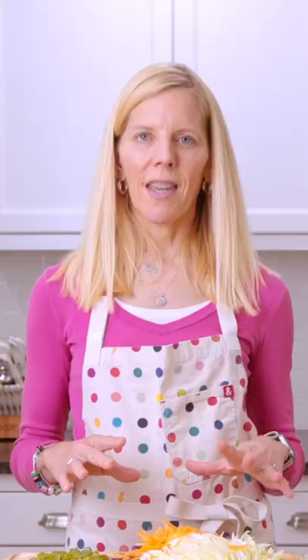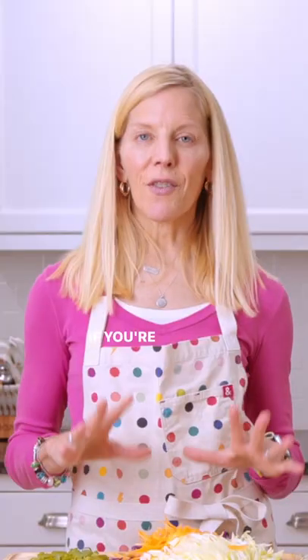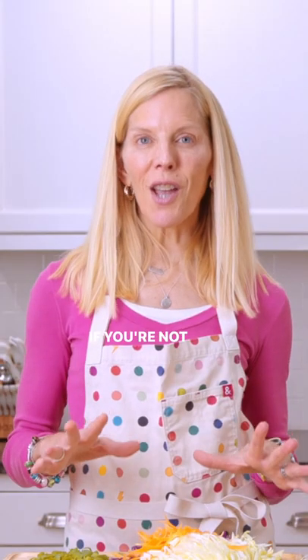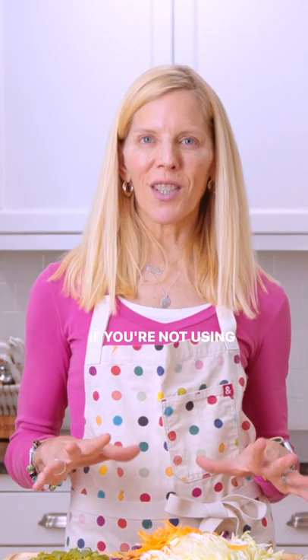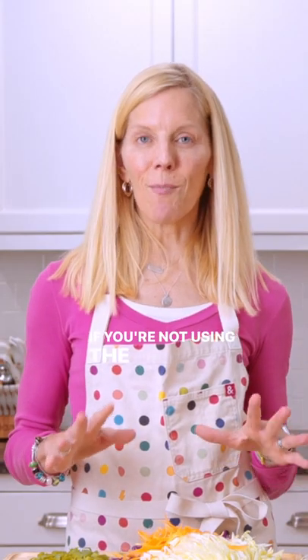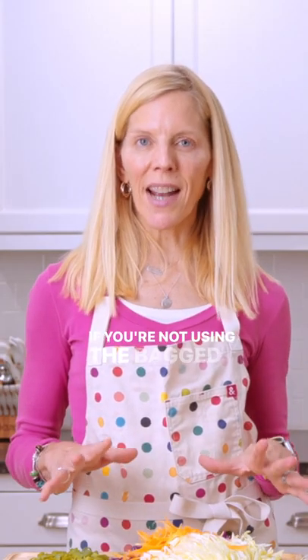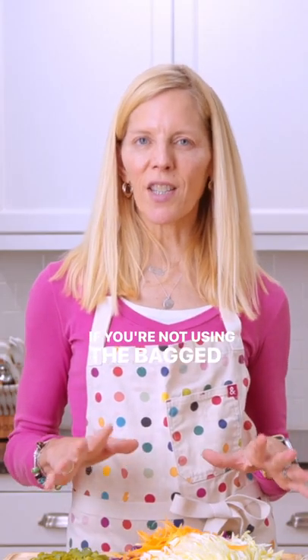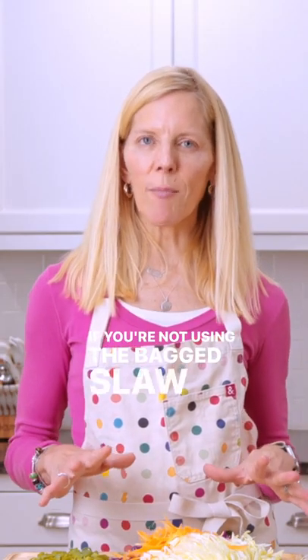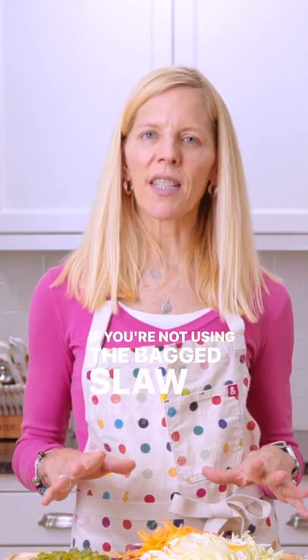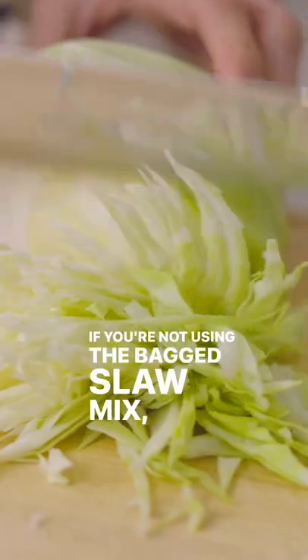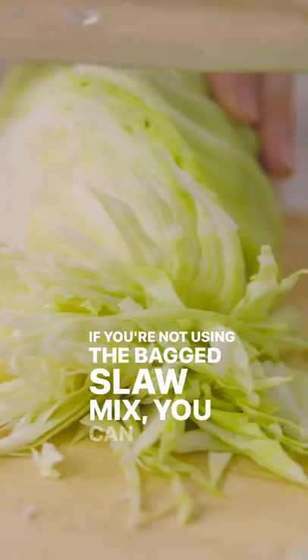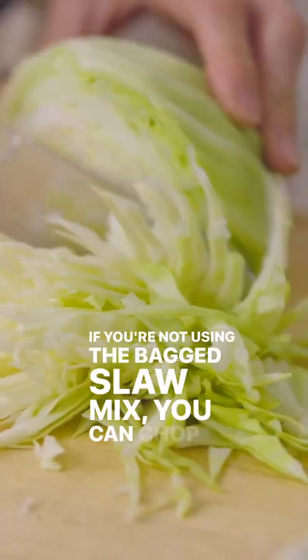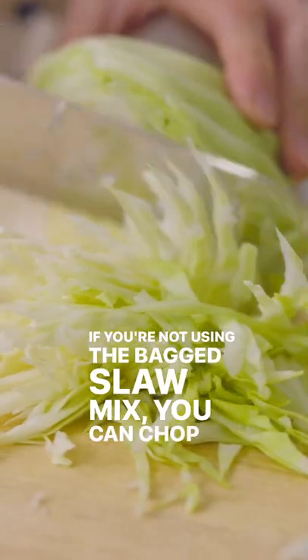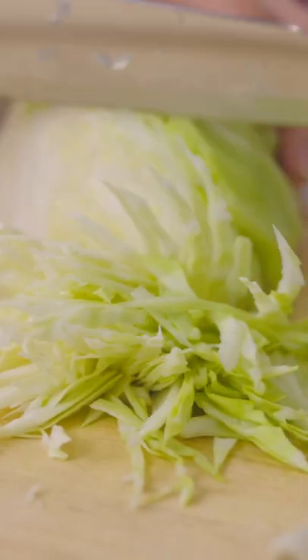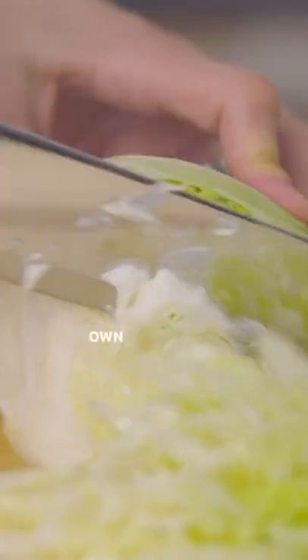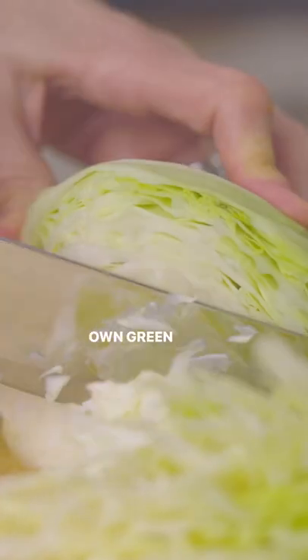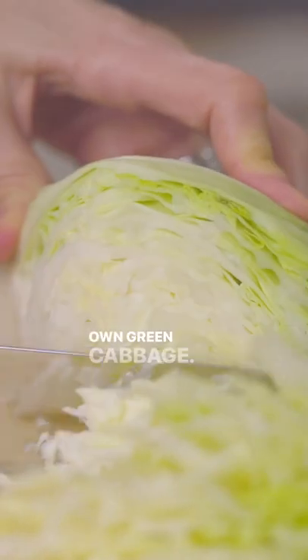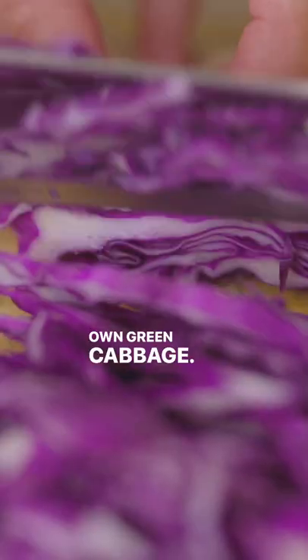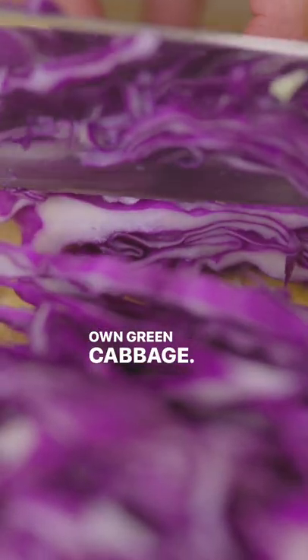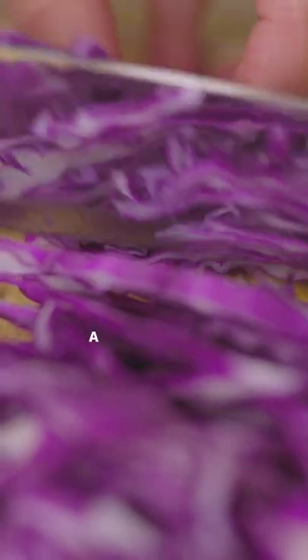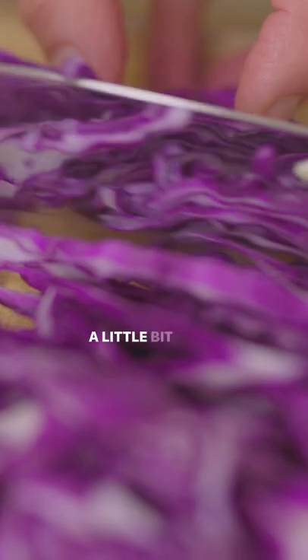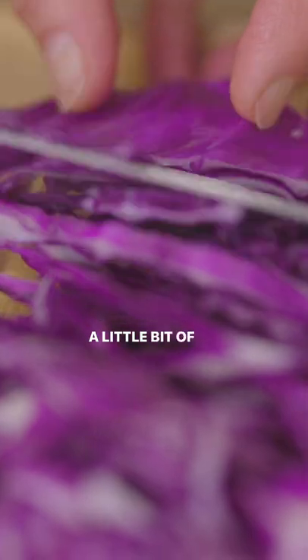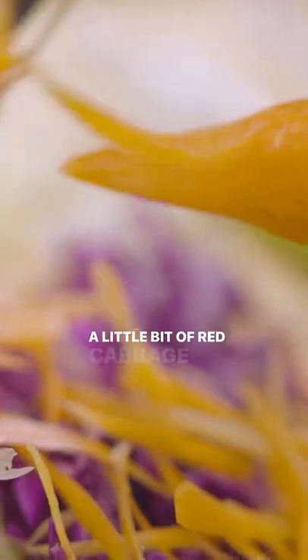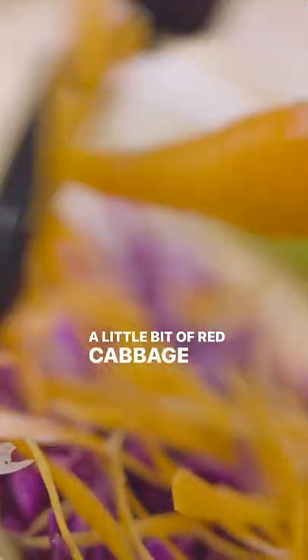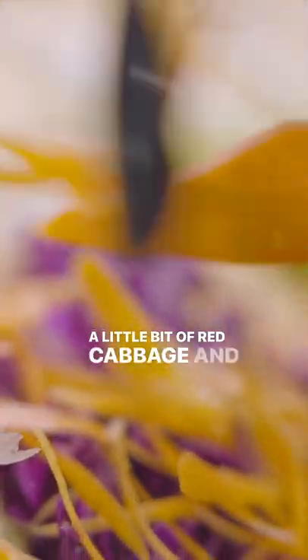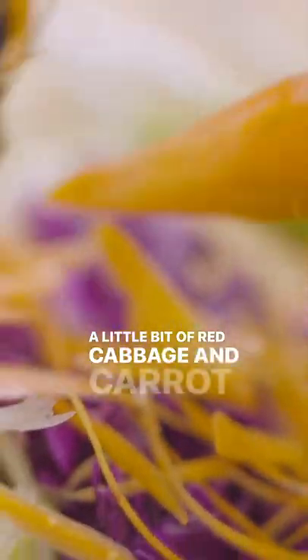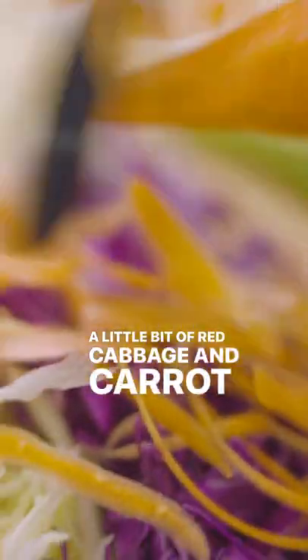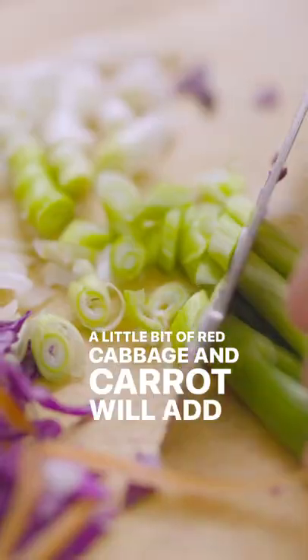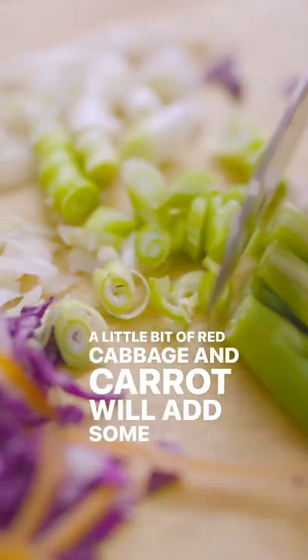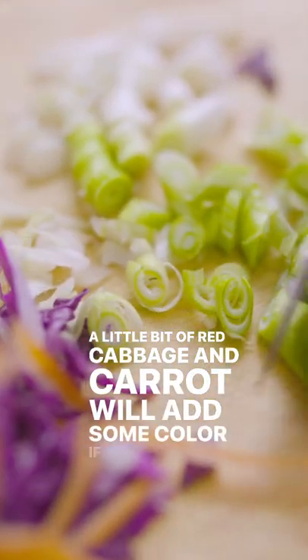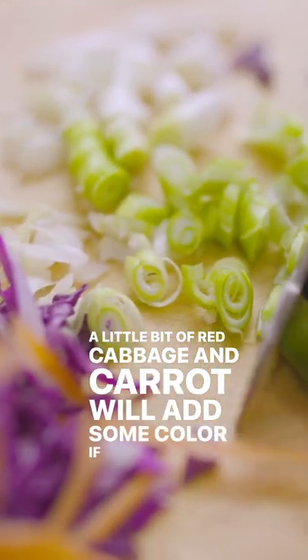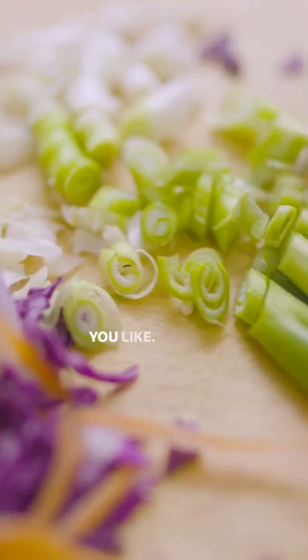If you're not using the bagged slaw mix, you can chop your own green cabbage. A little bit of red cabbage and carrot will add some color if you like.